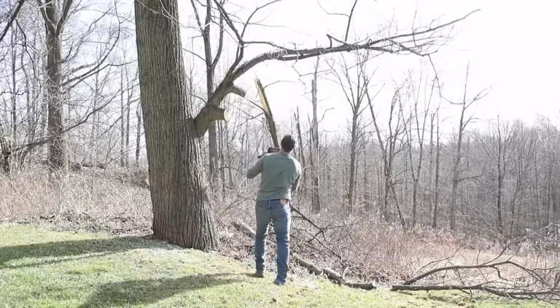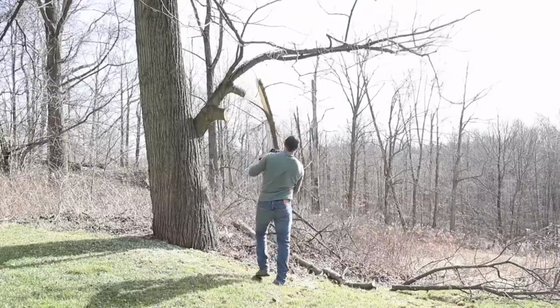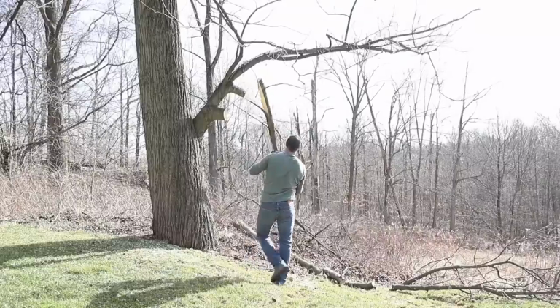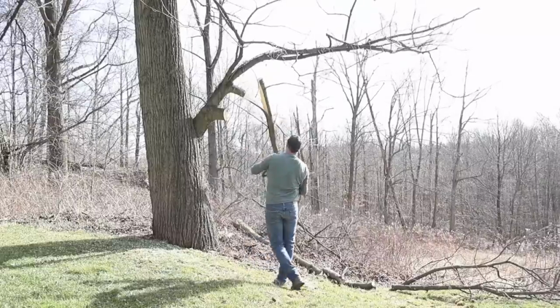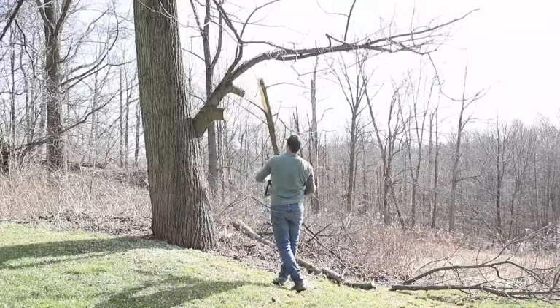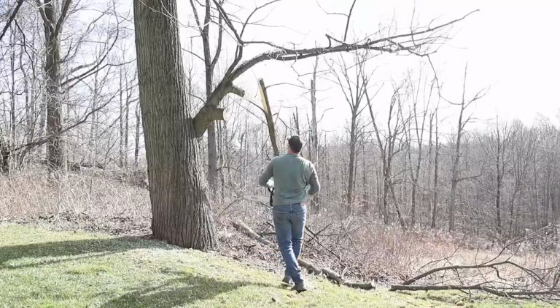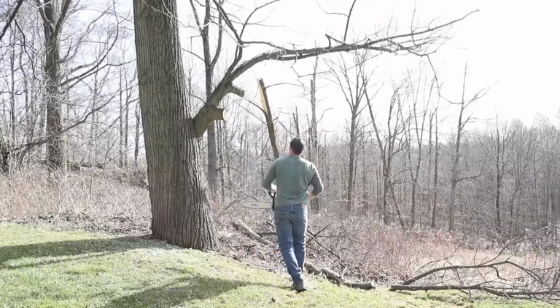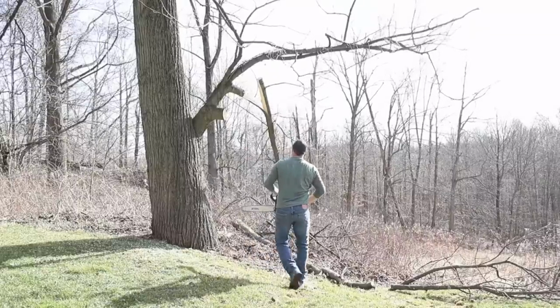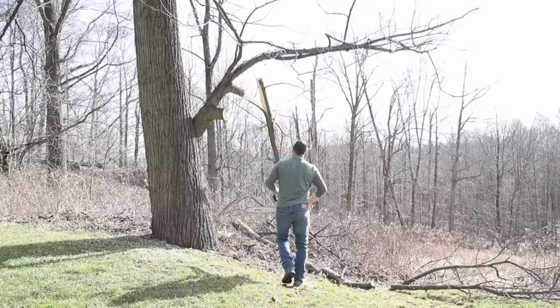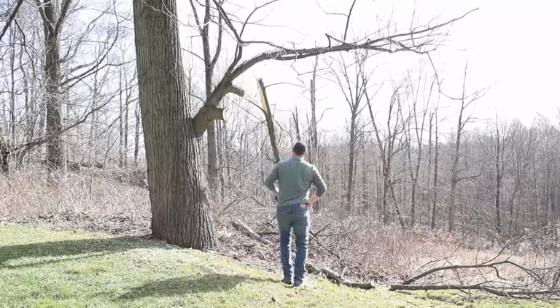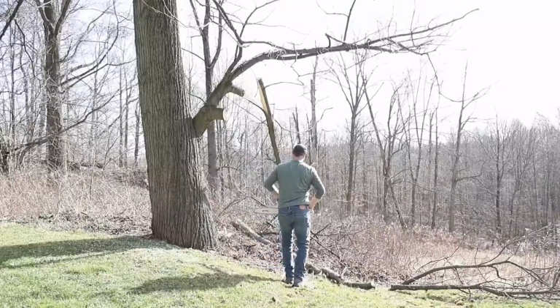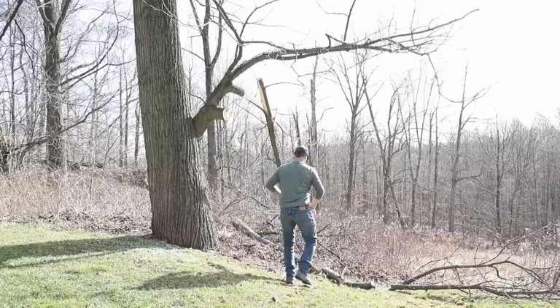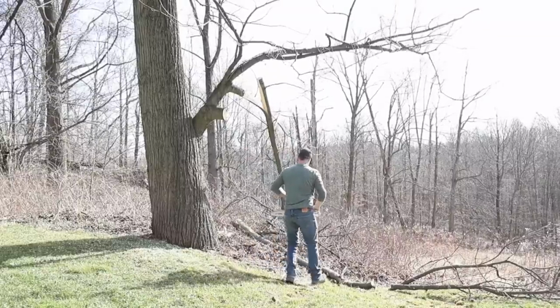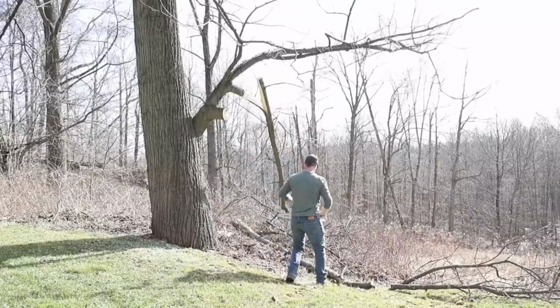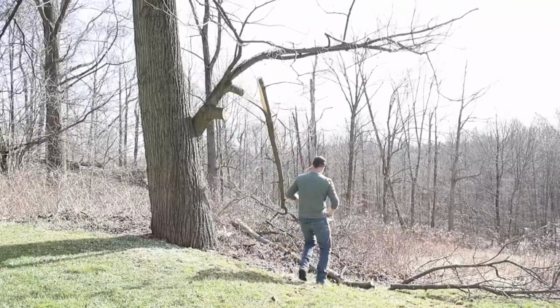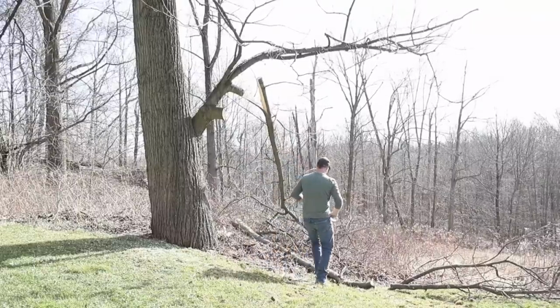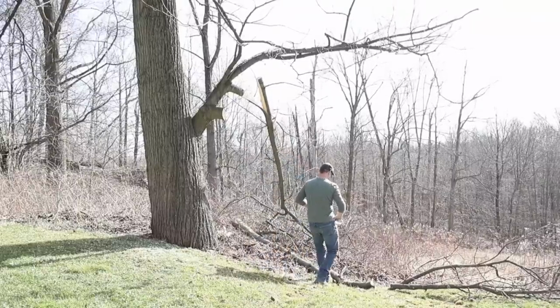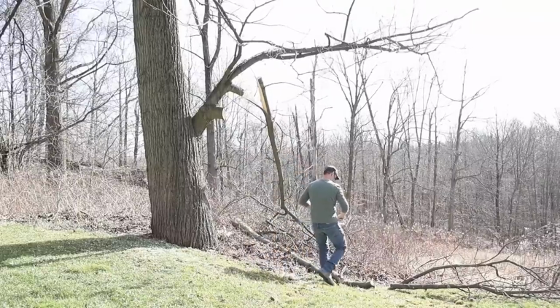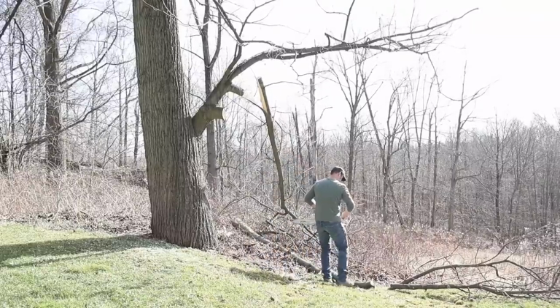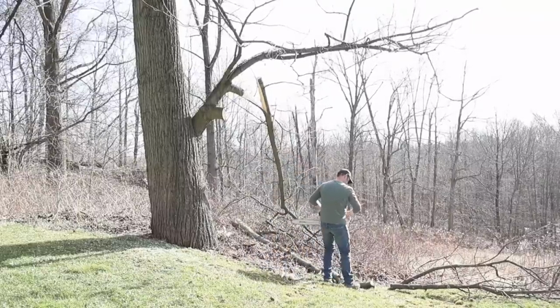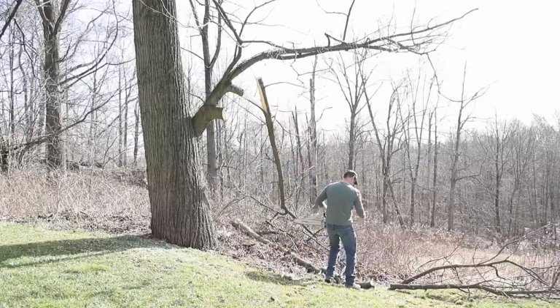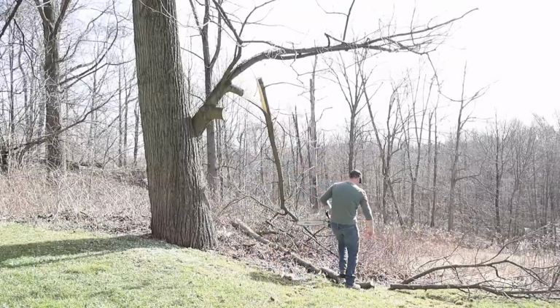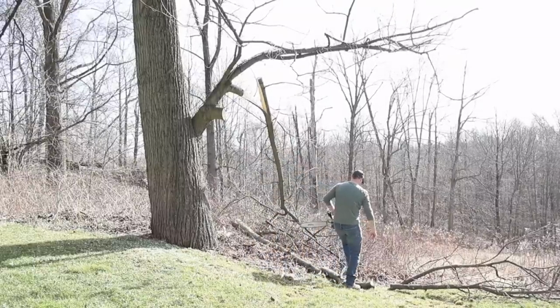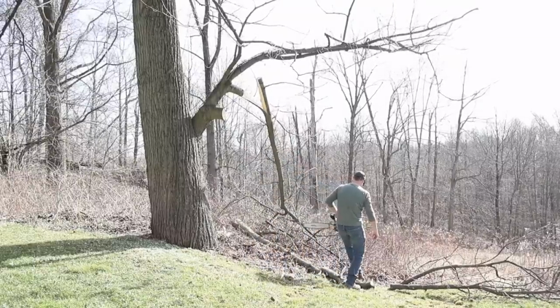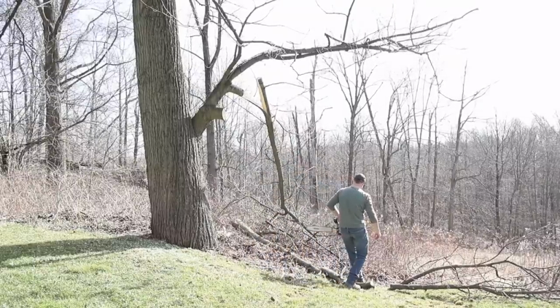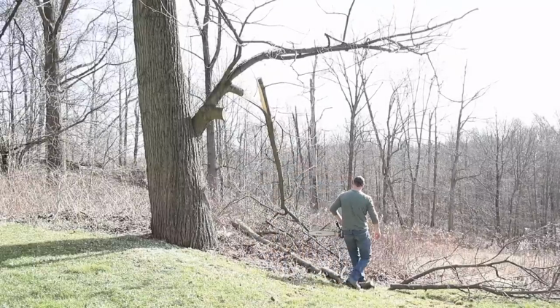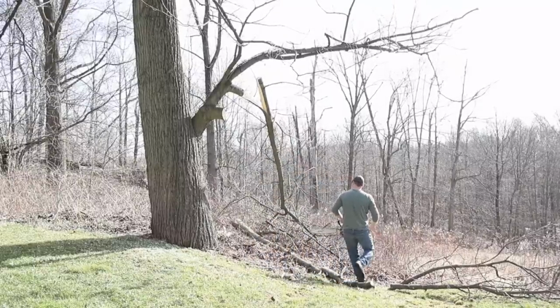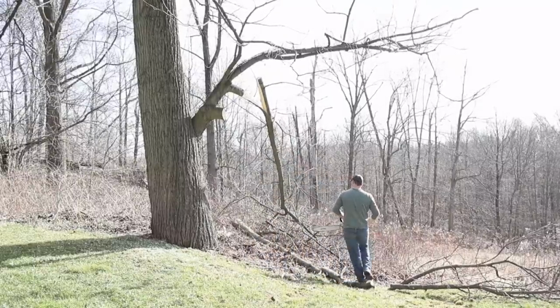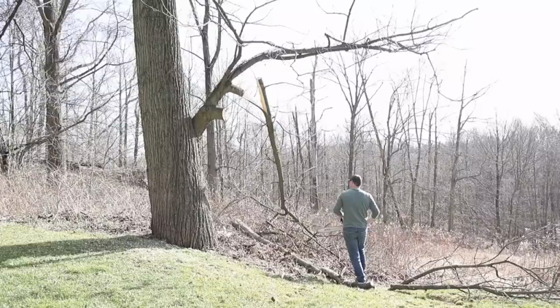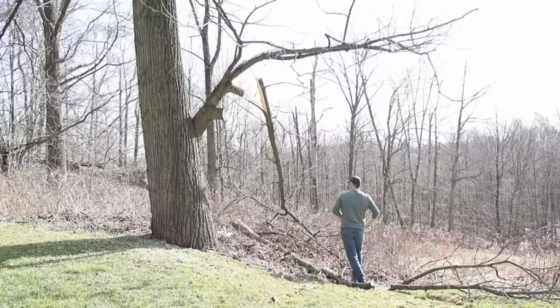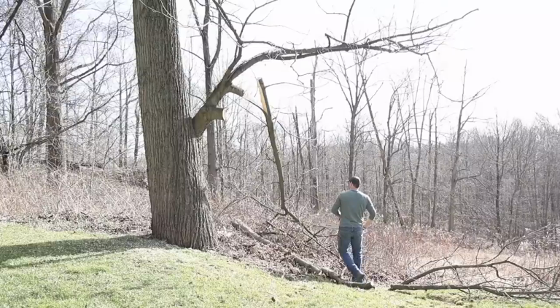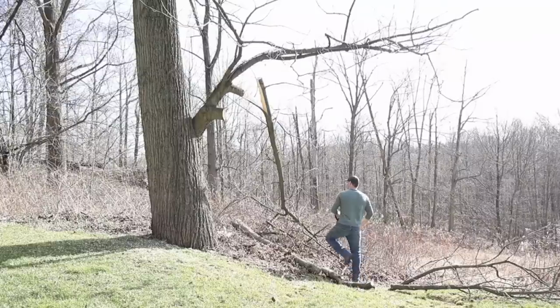Before putting up the second house, we decided to remove the branch from the tree that will be beside it.